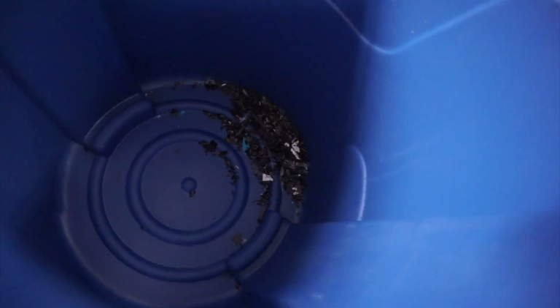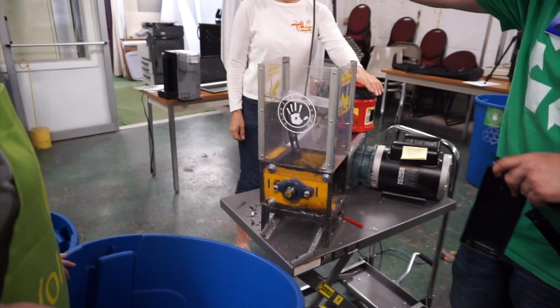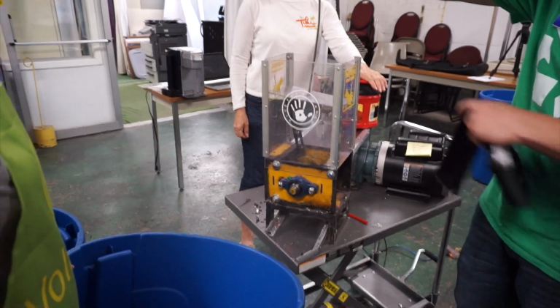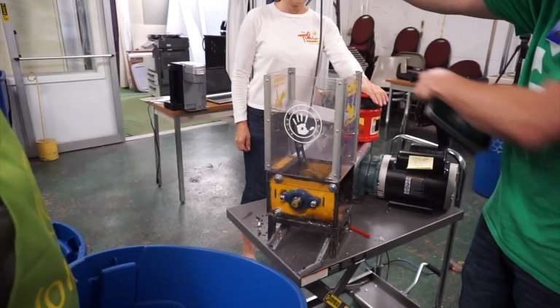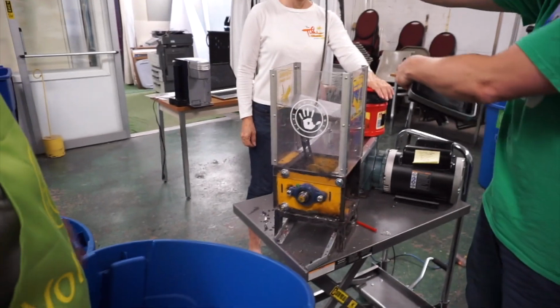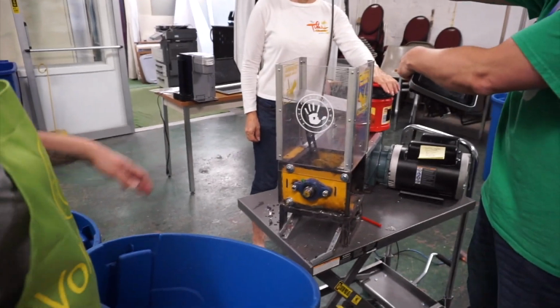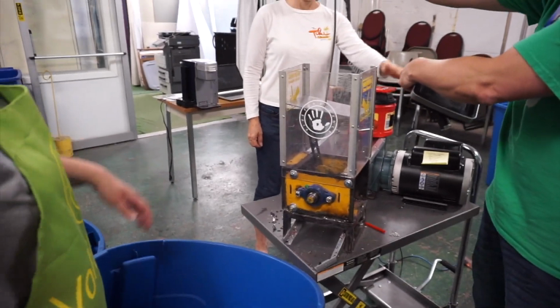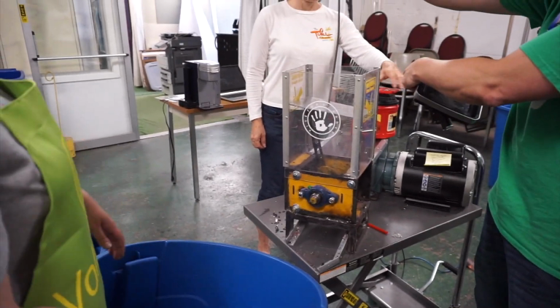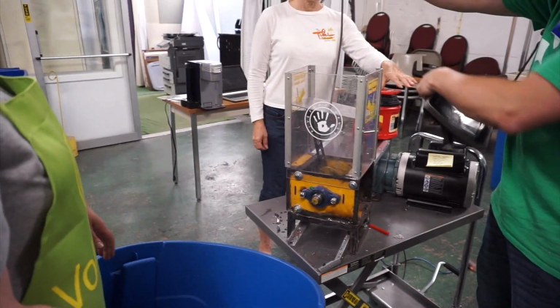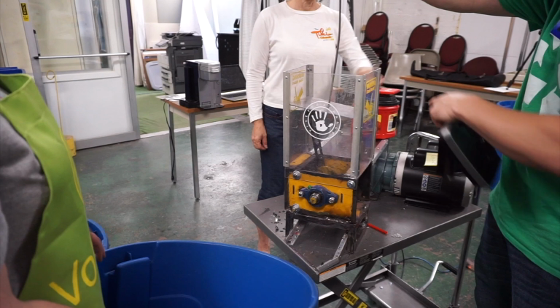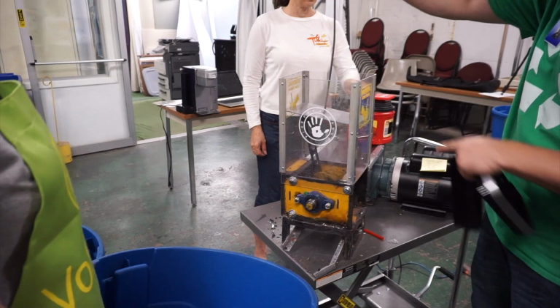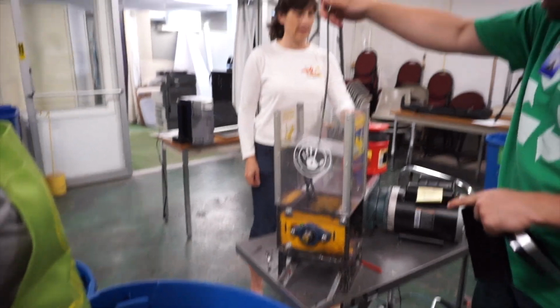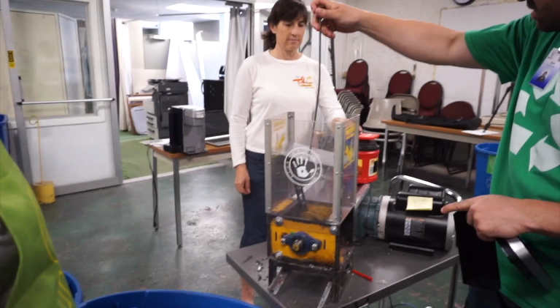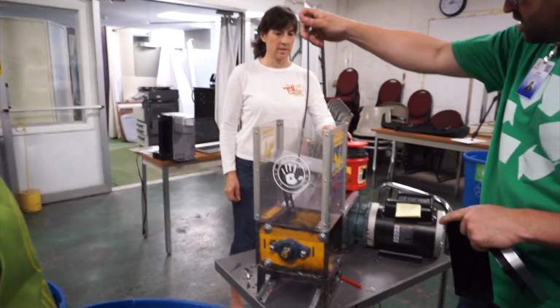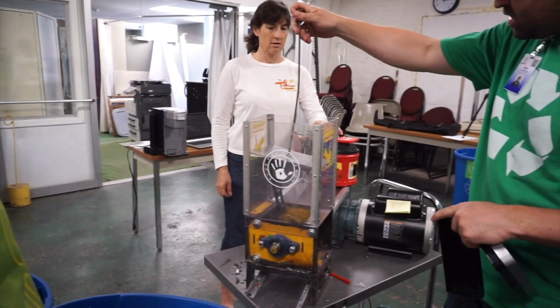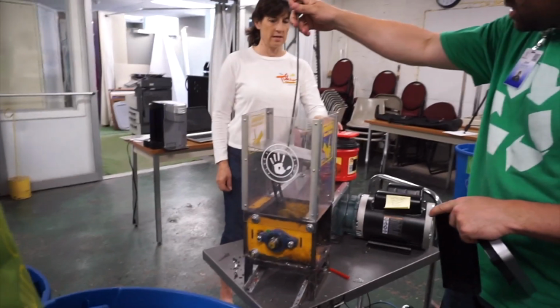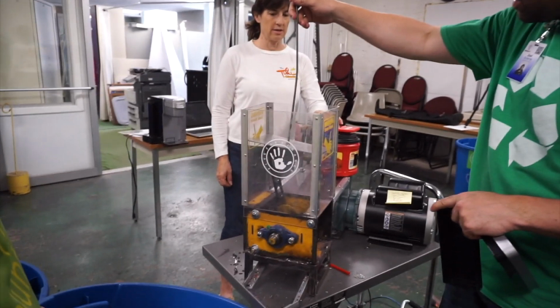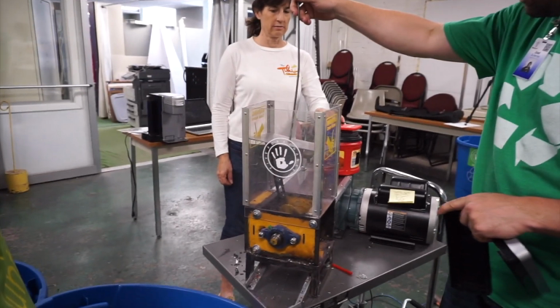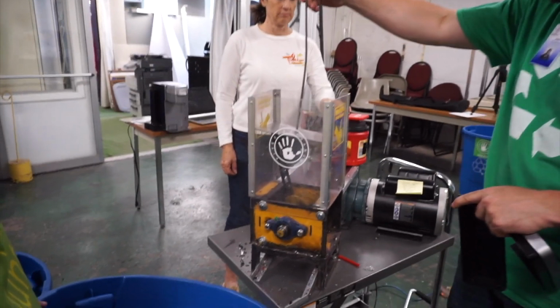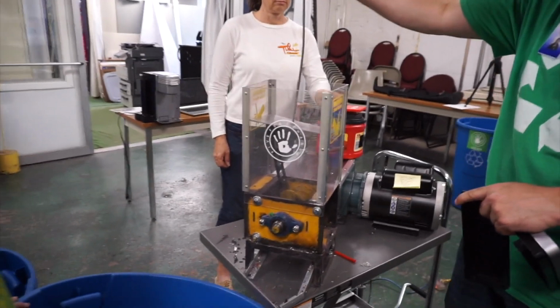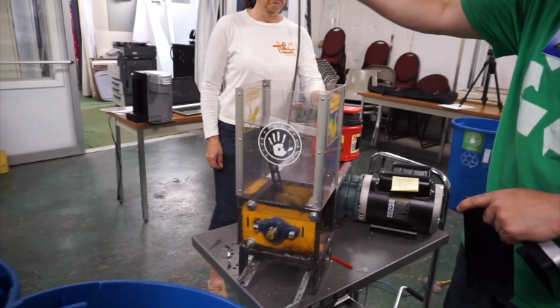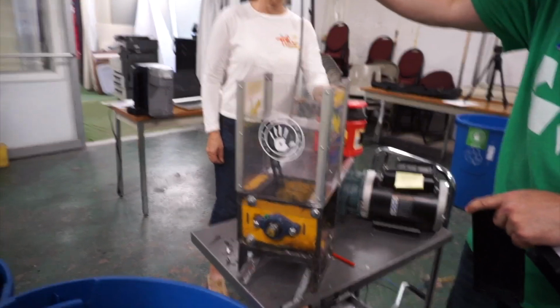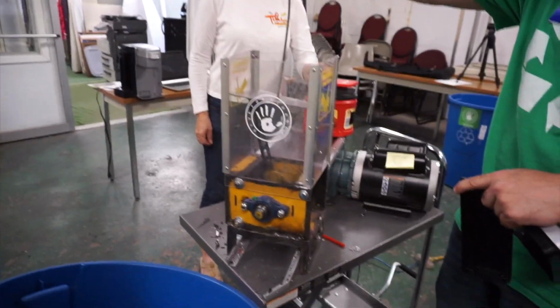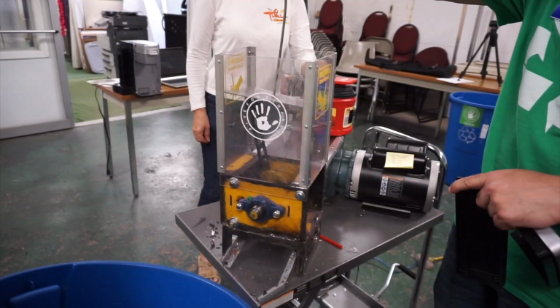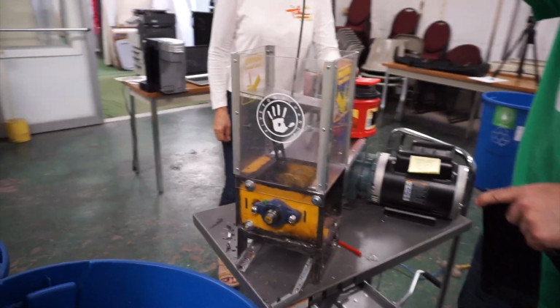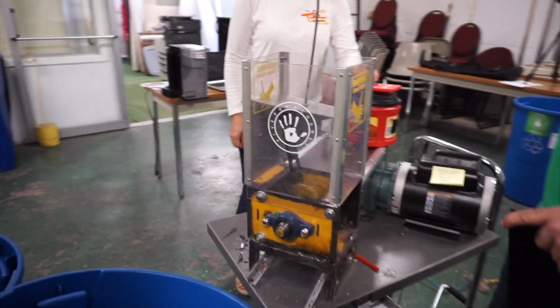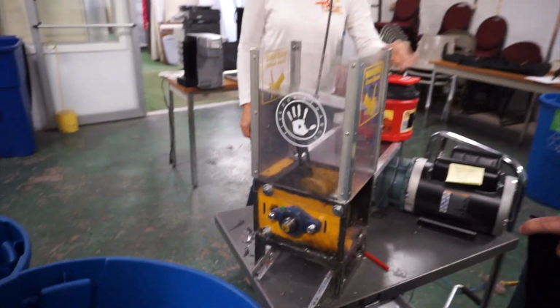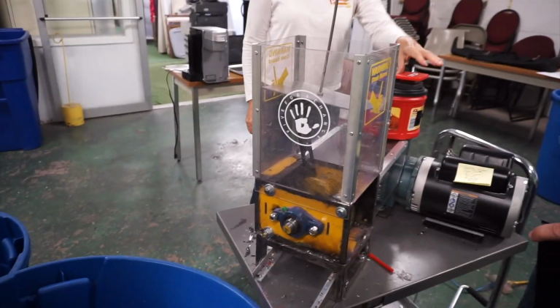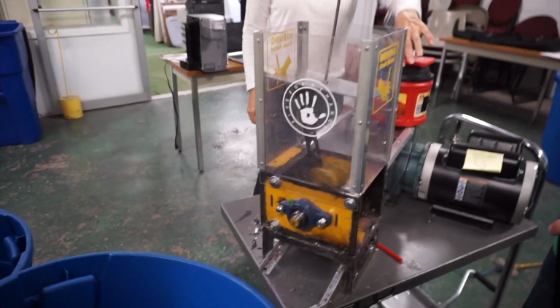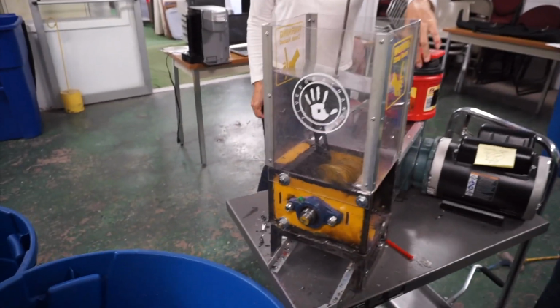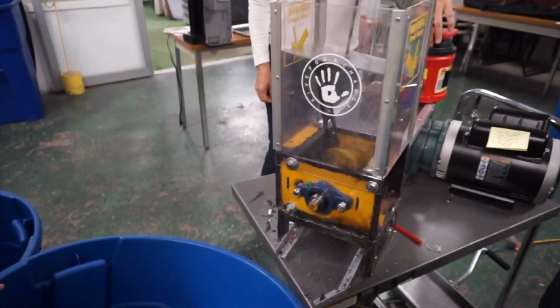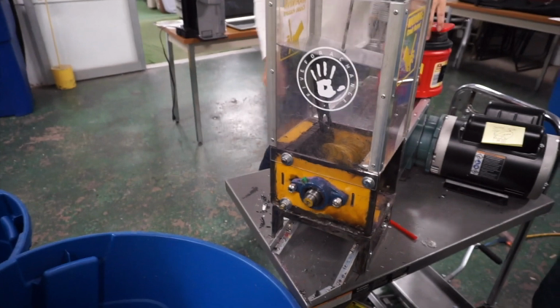We're shredding parts of a Keurig now. All right, here we go — this is going to be parts of the Keurig. You've got to push it pretty hard.